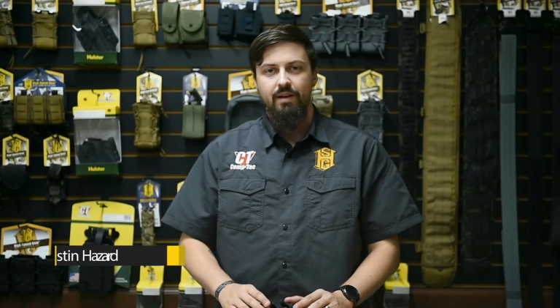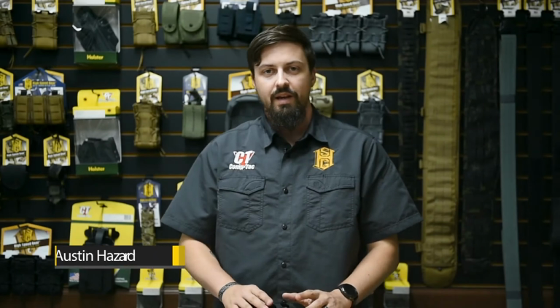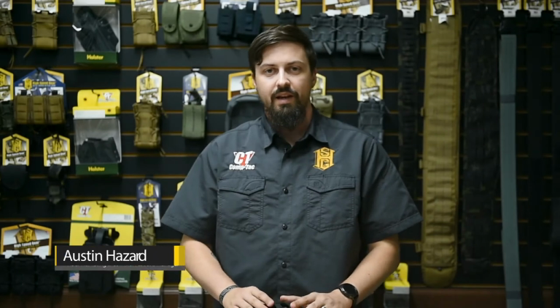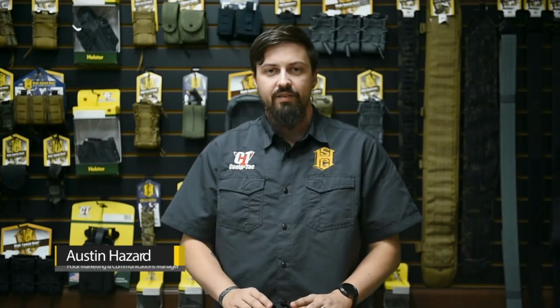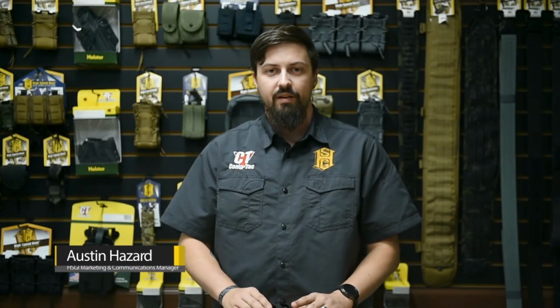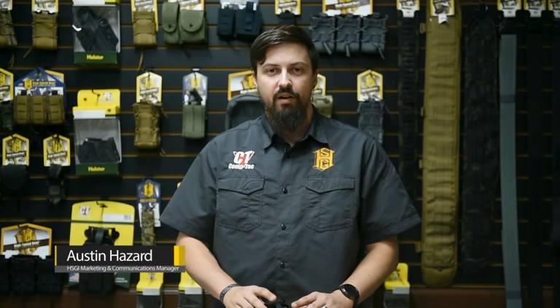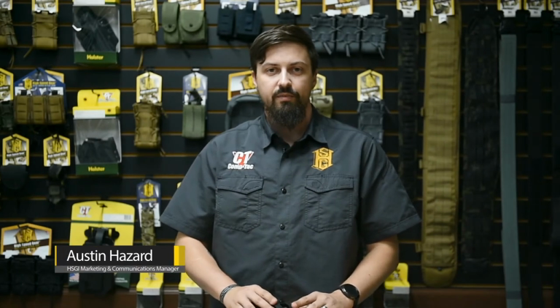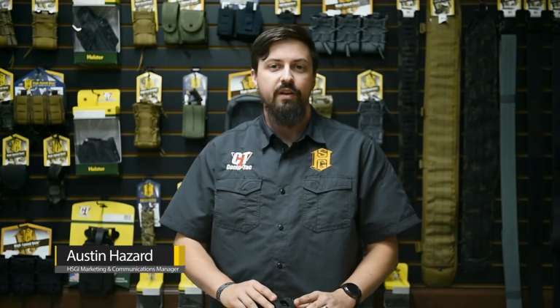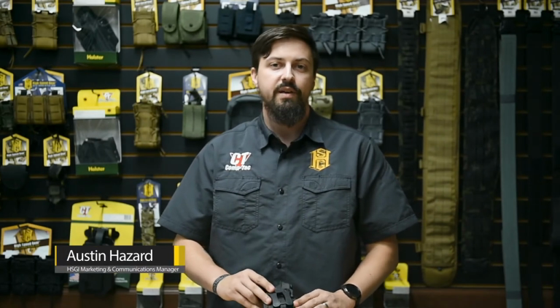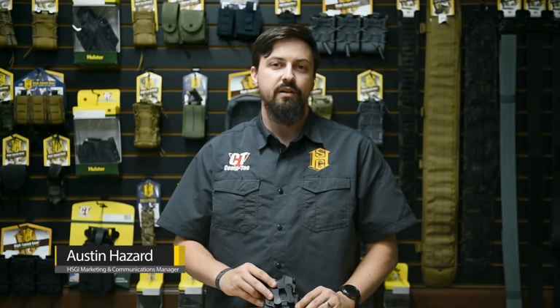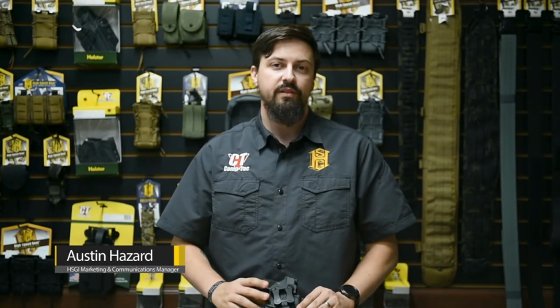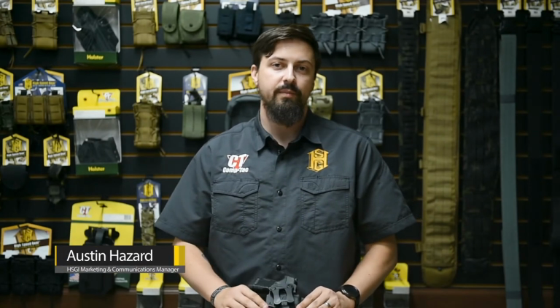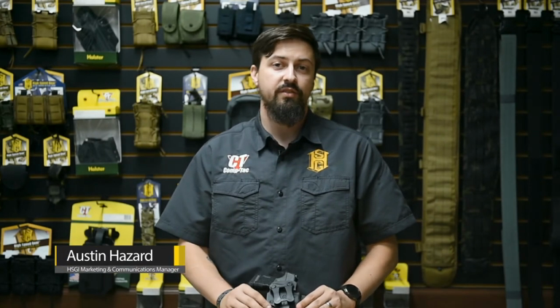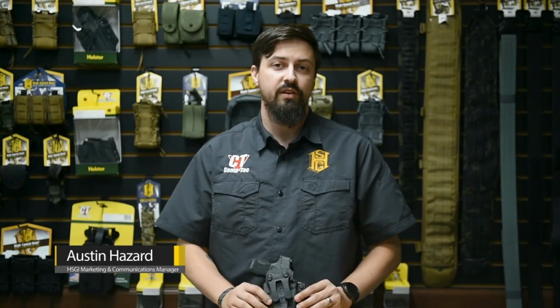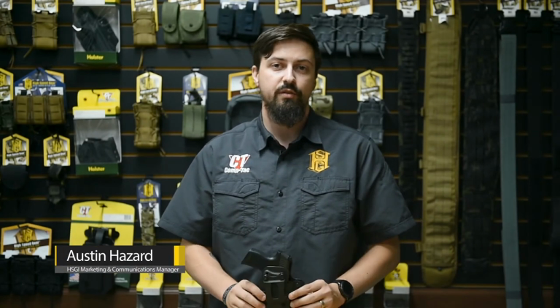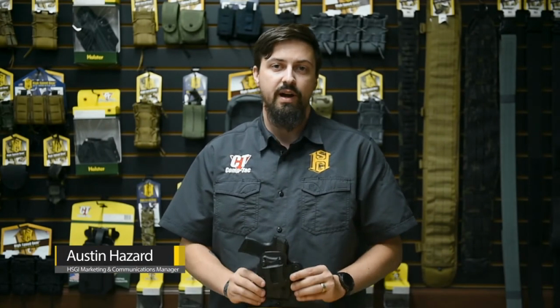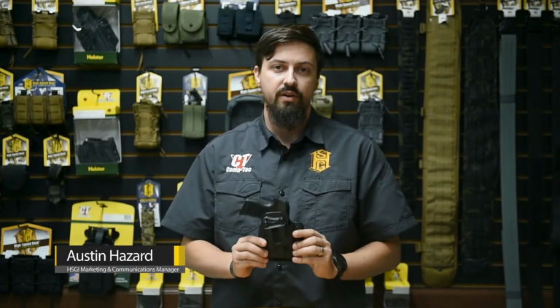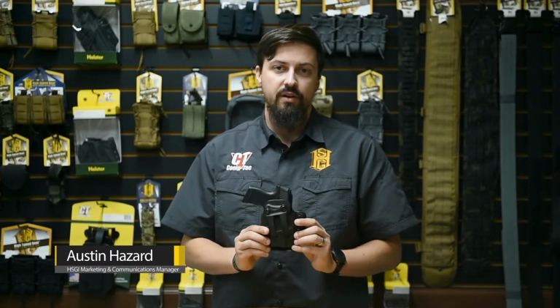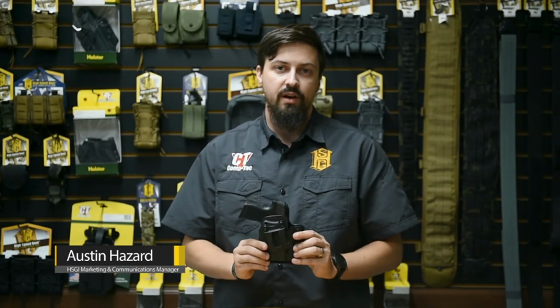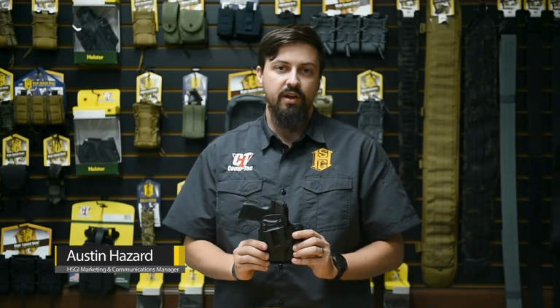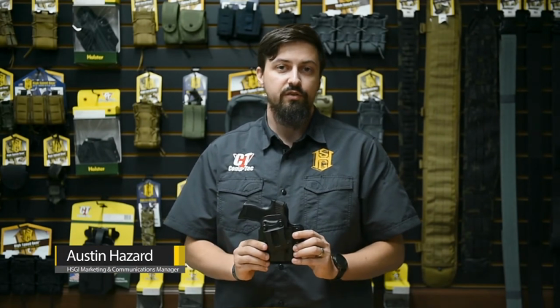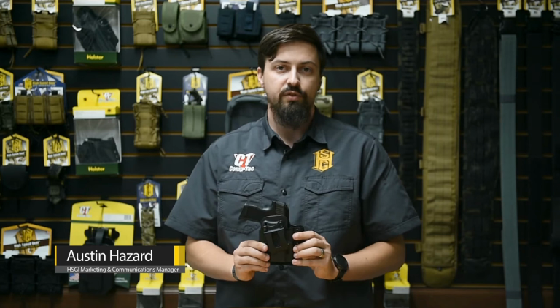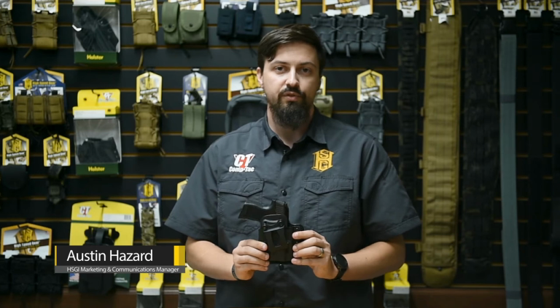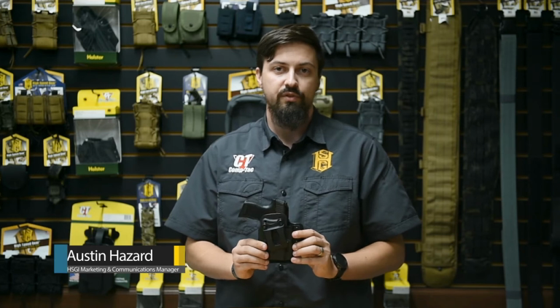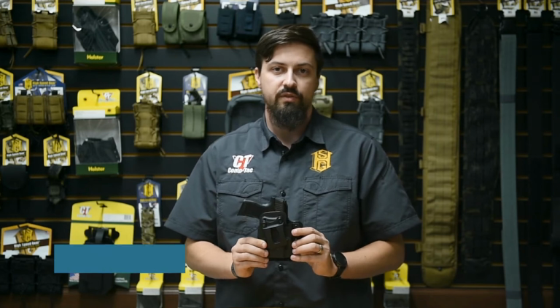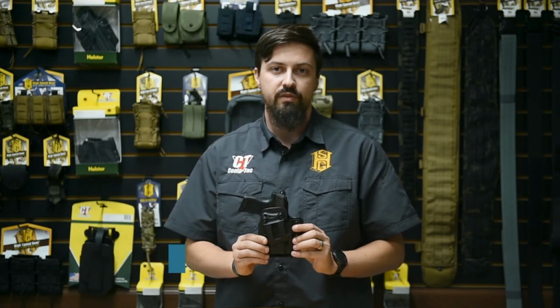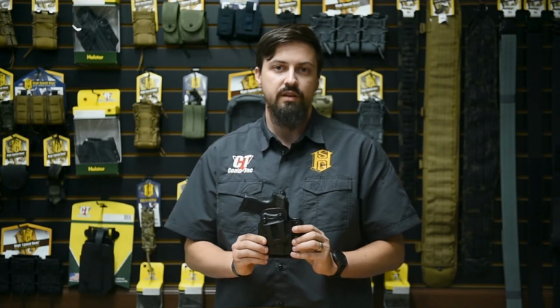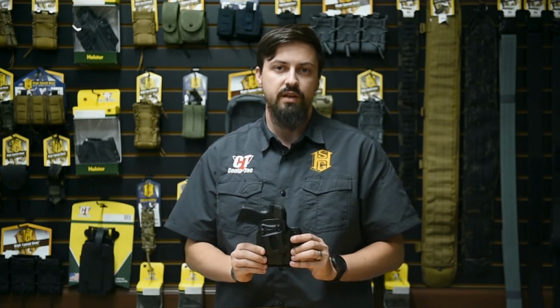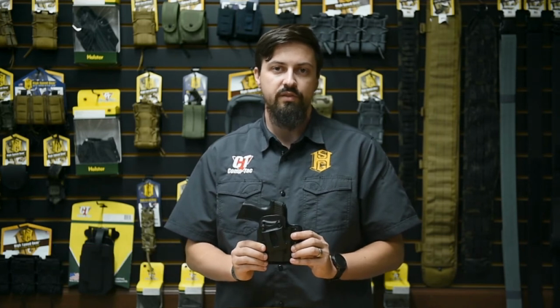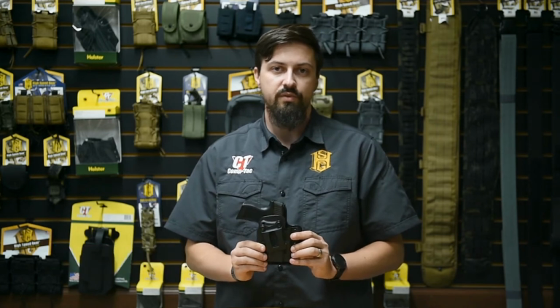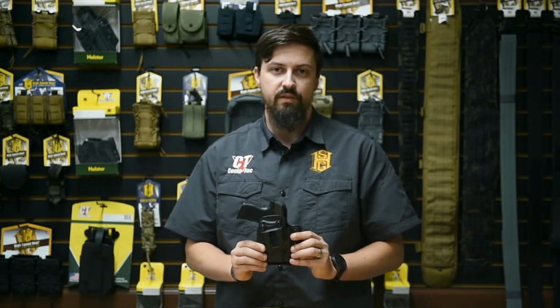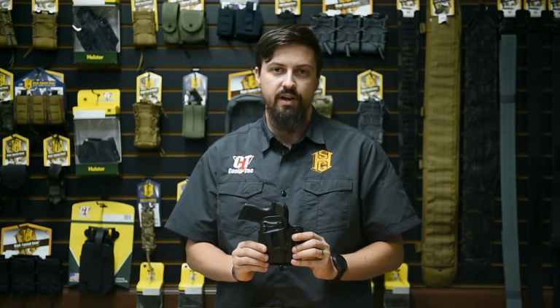Hey guys, I'm Austin with High Speed Gear and today I'm here to talk to you about Comptac's newest holster, the EV2 Infidel.